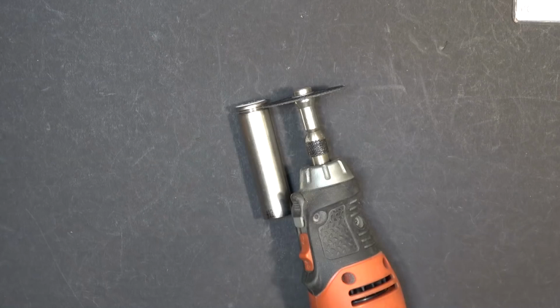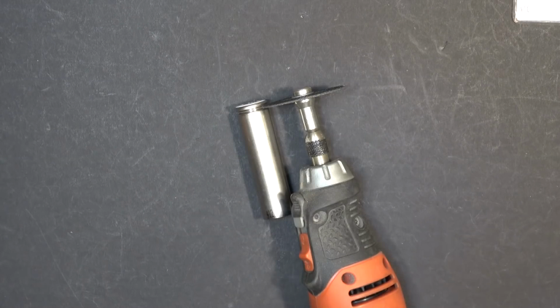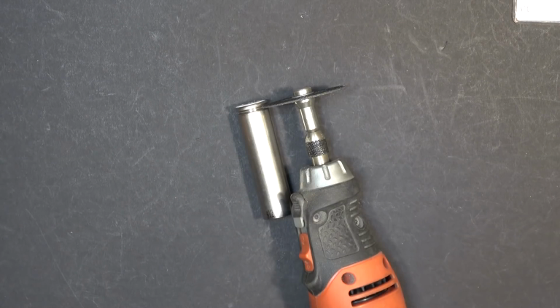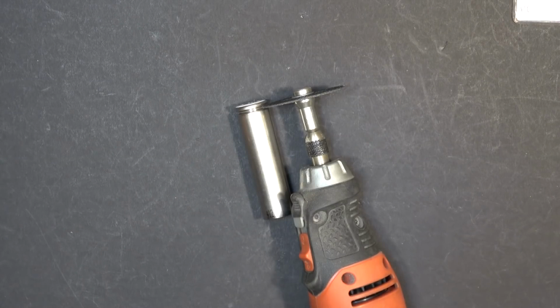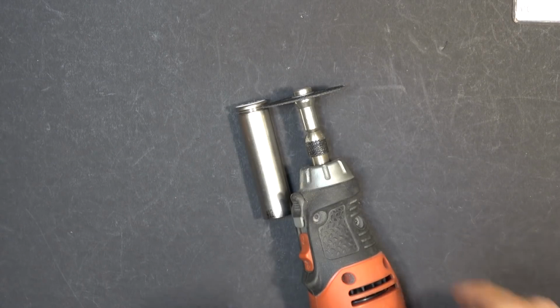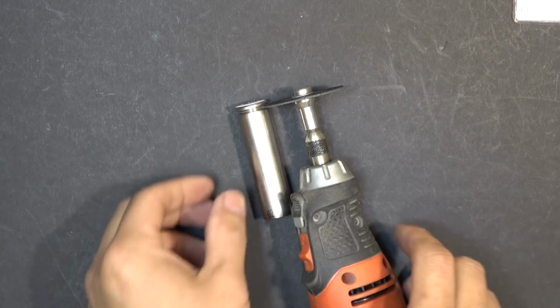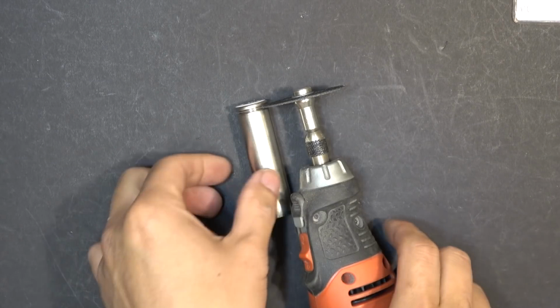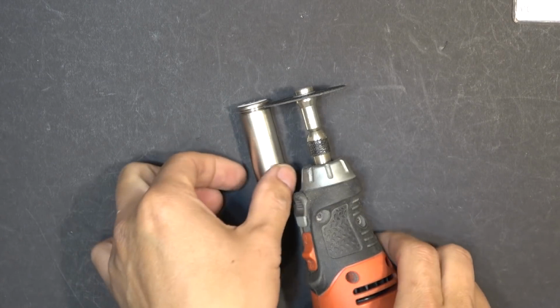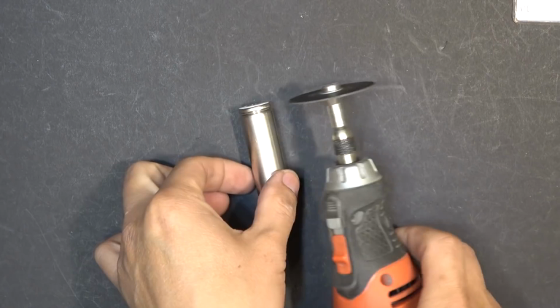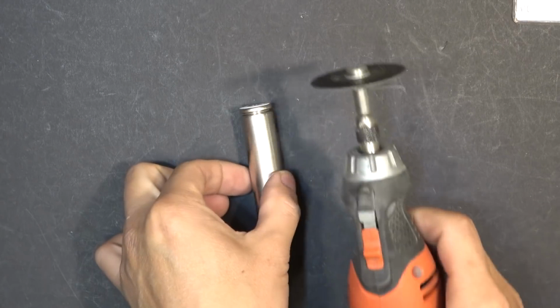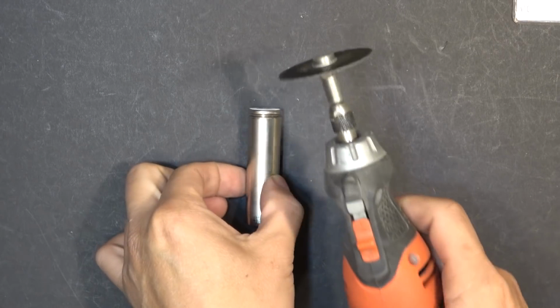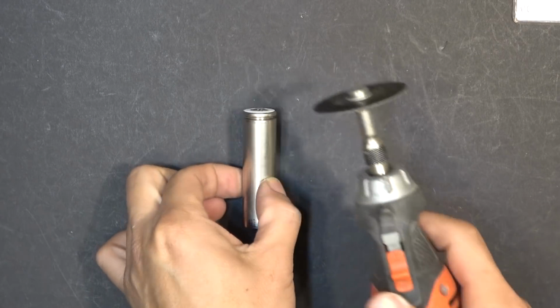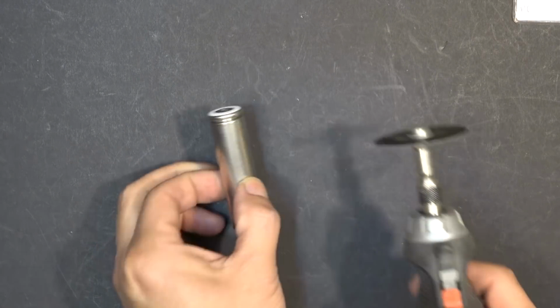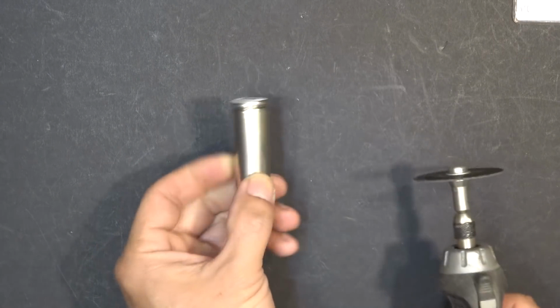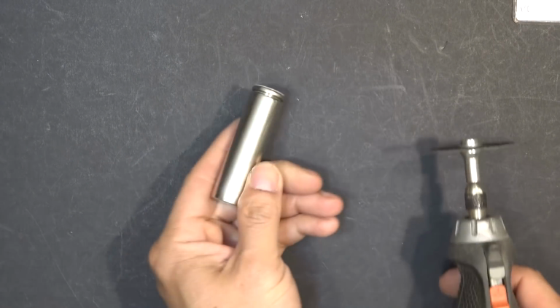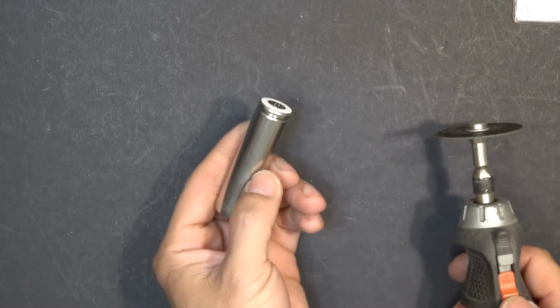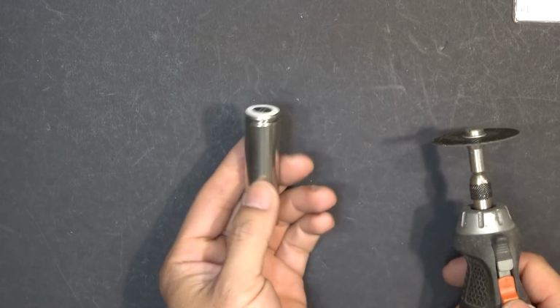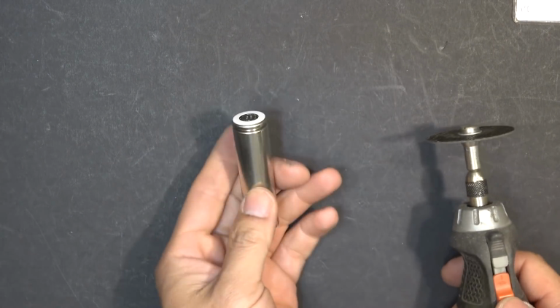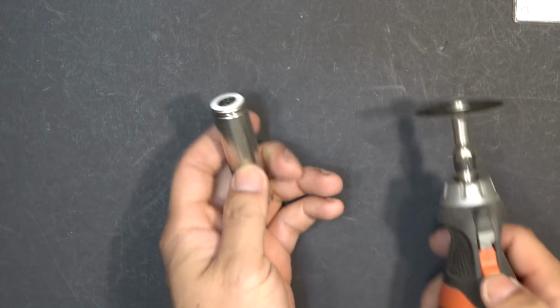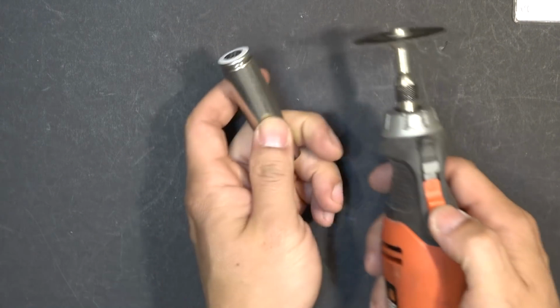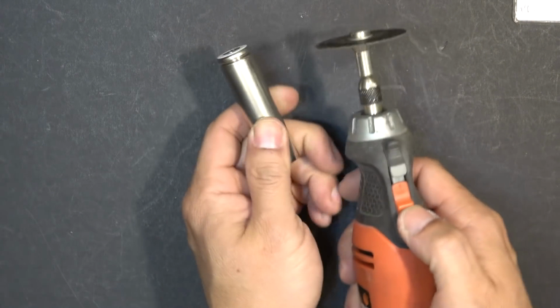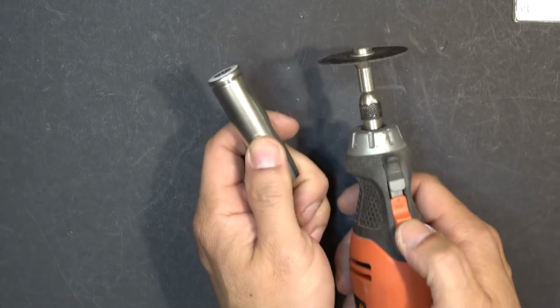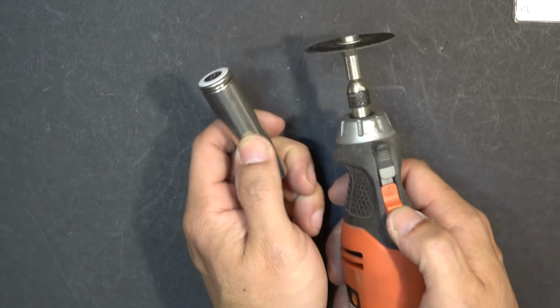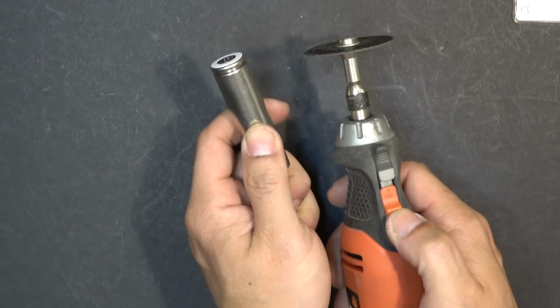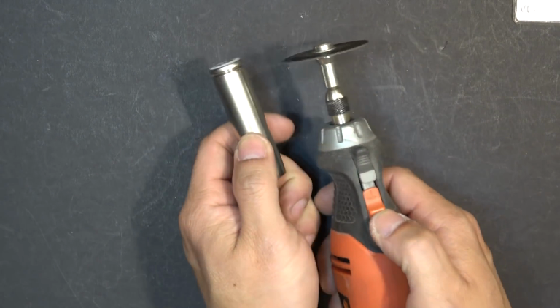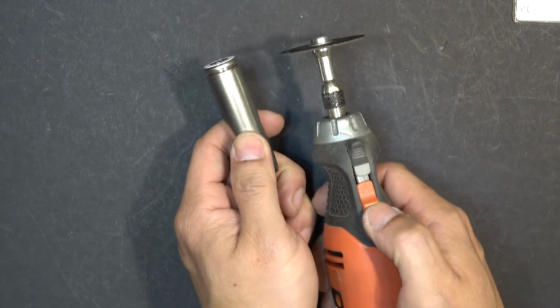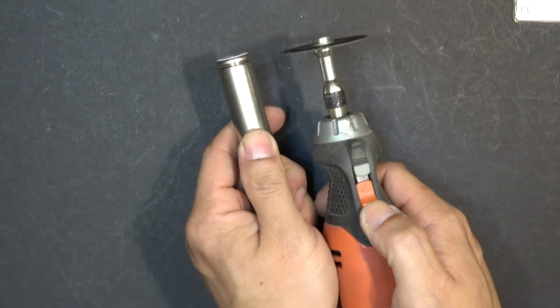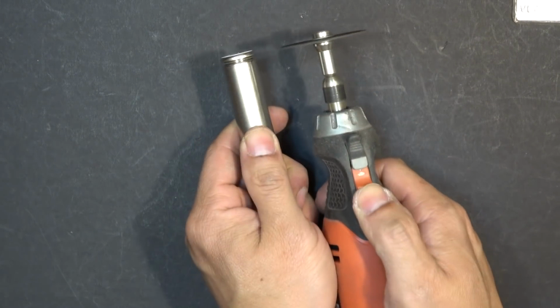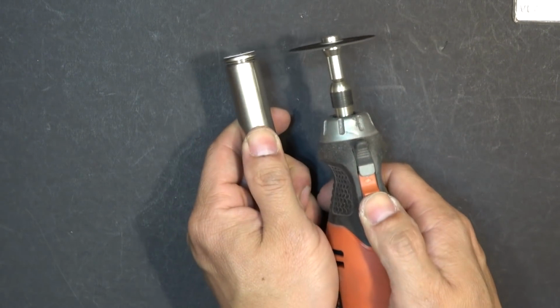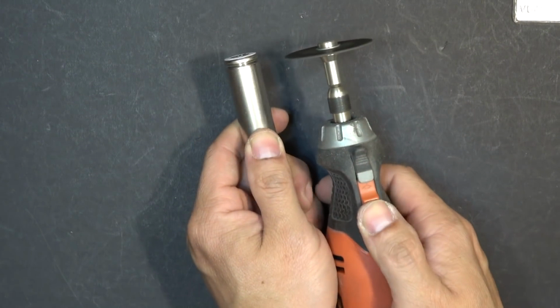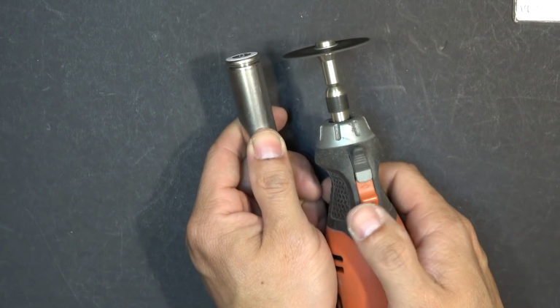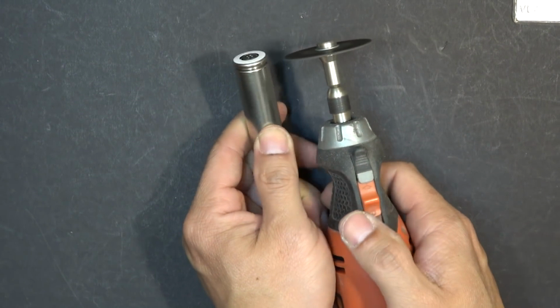Next I'm going to use my Dremel tool to cut it open and show you what's inside this battery.